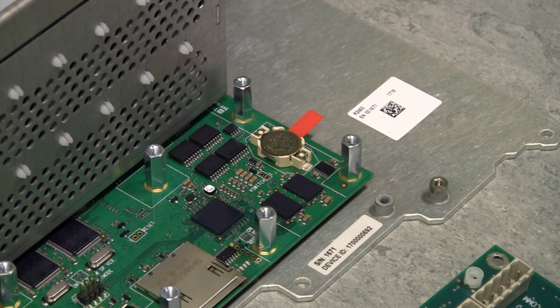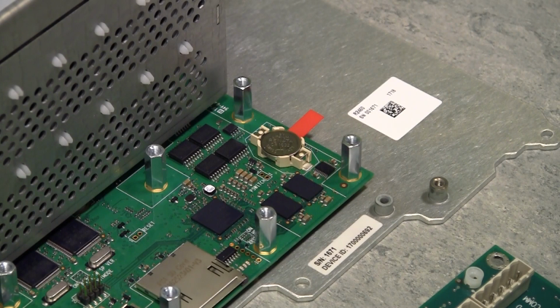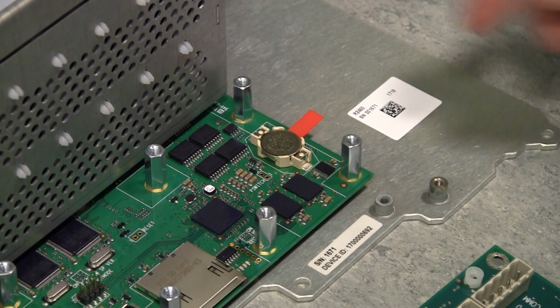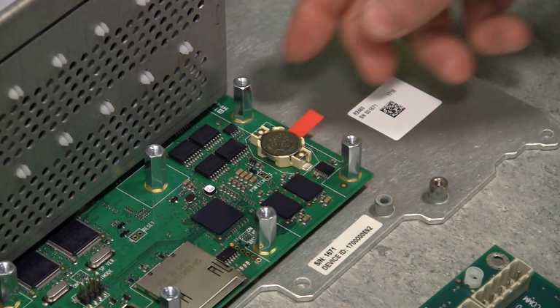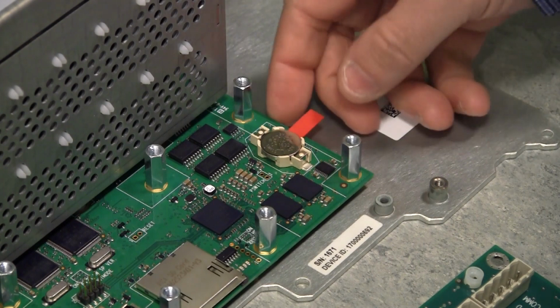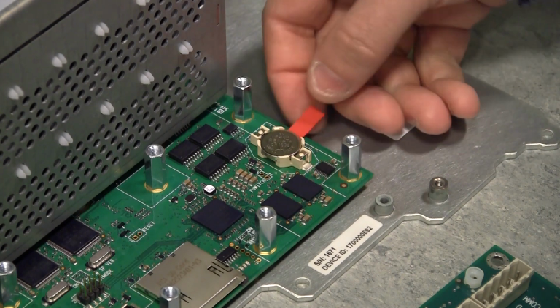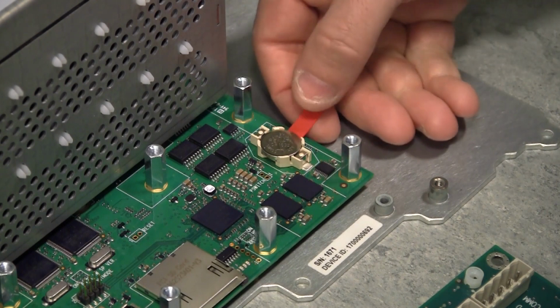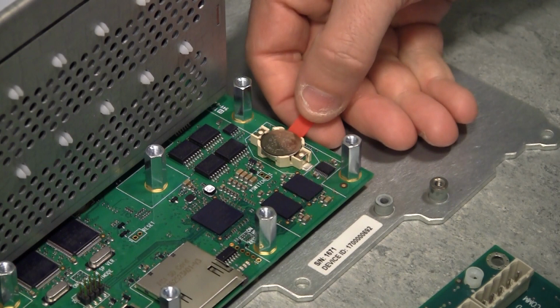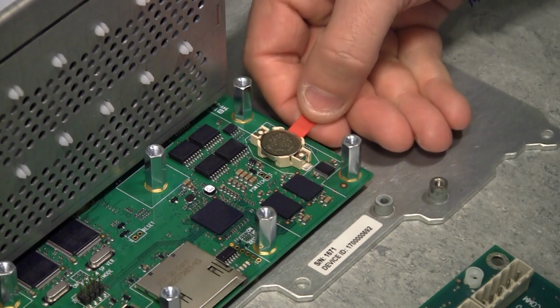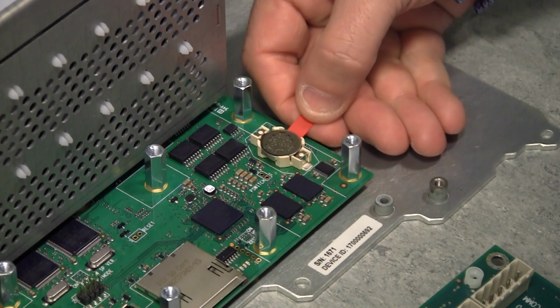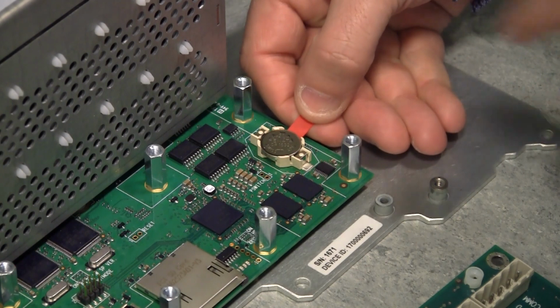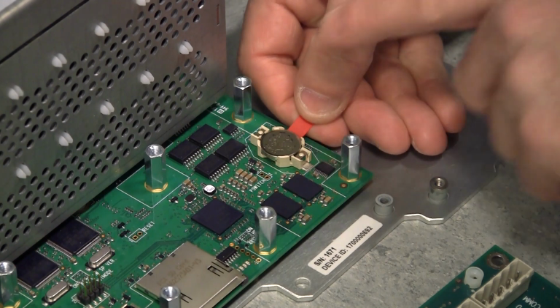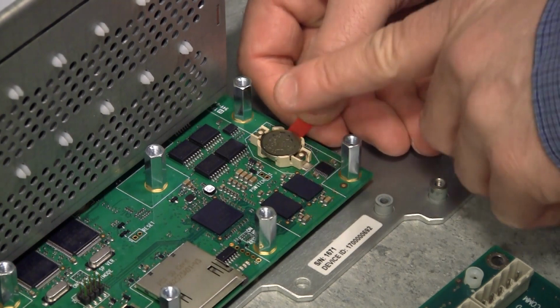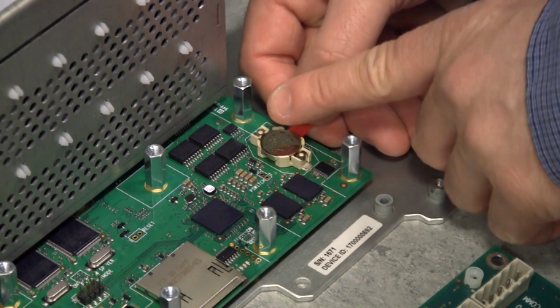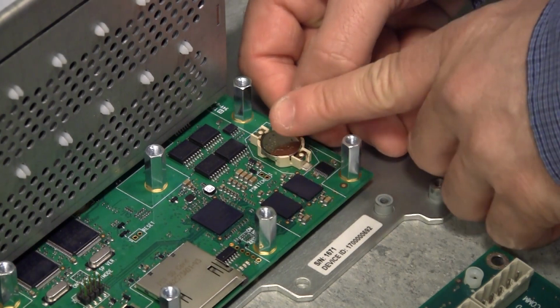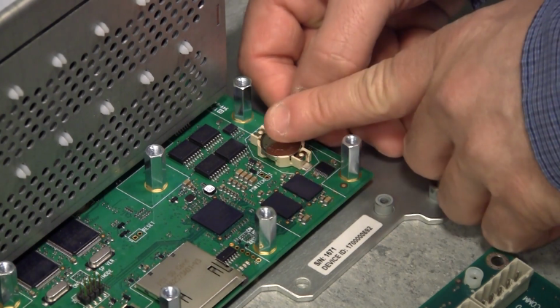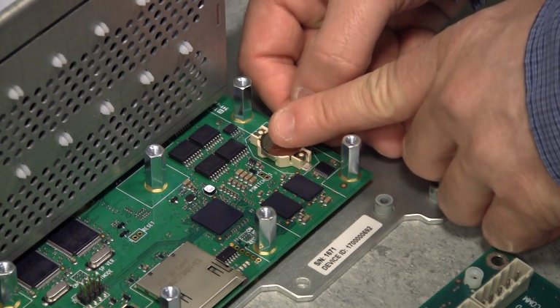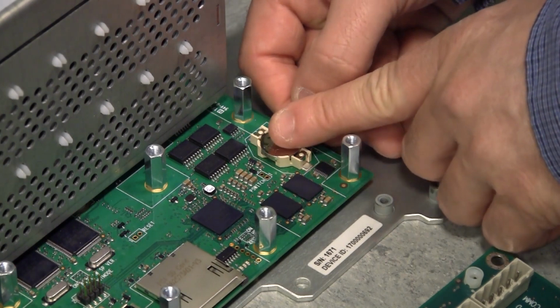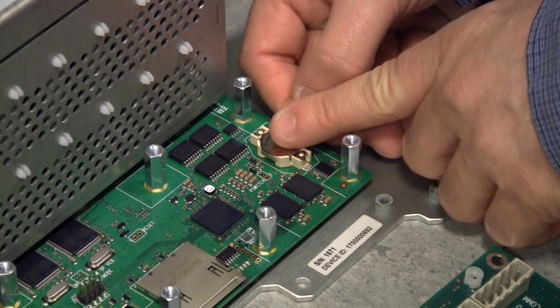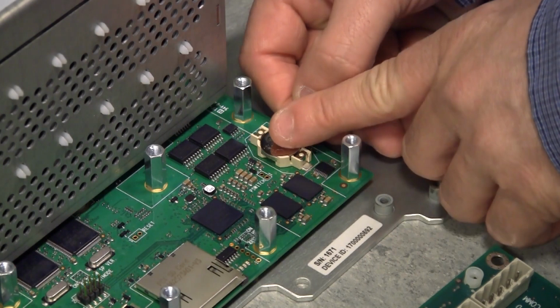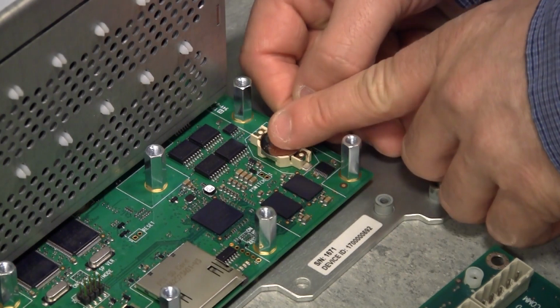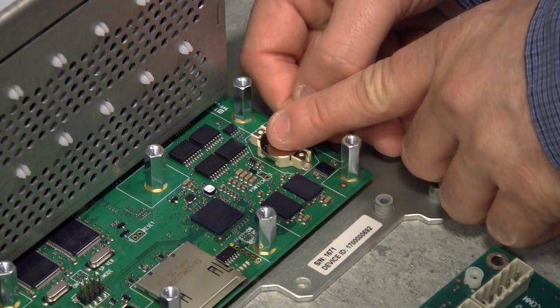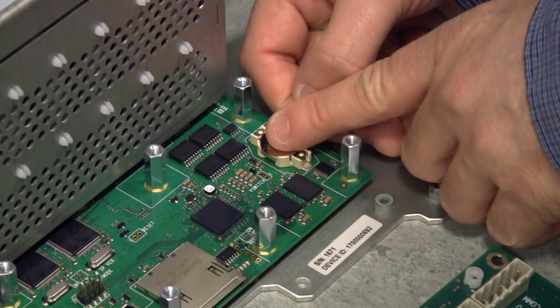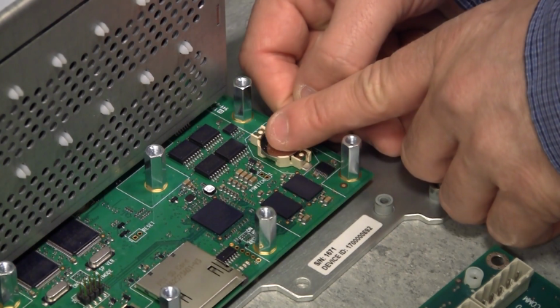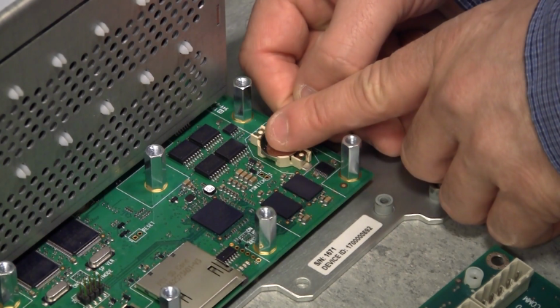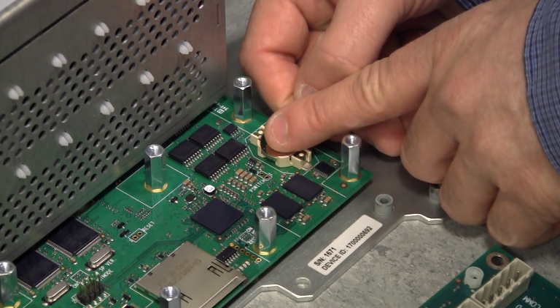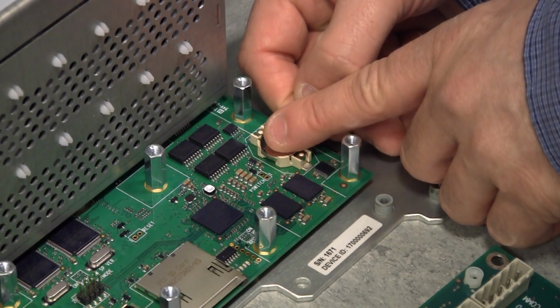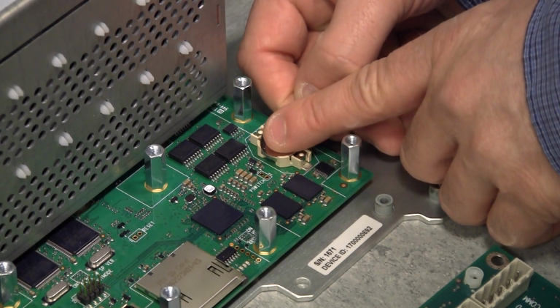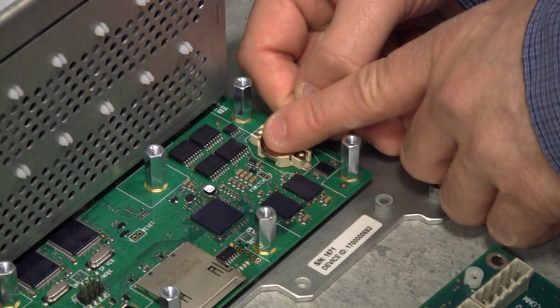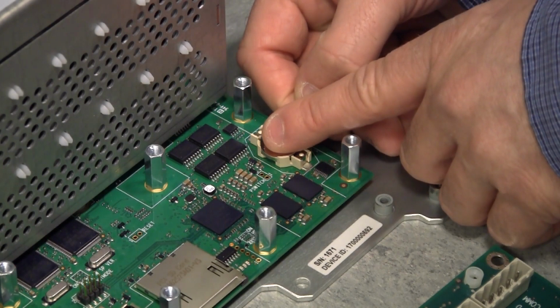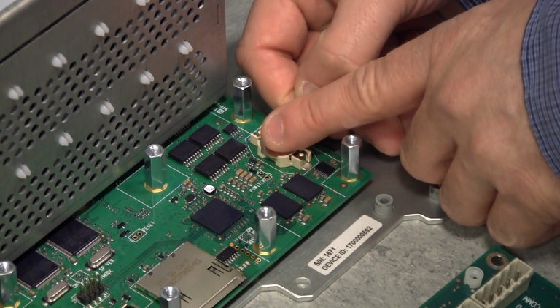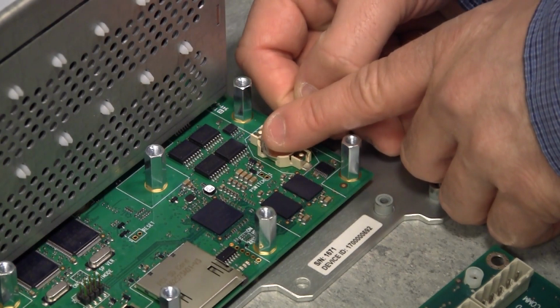Firmly place a finger on the battery before removing the battery tab.